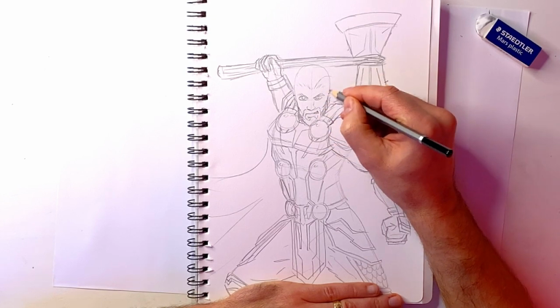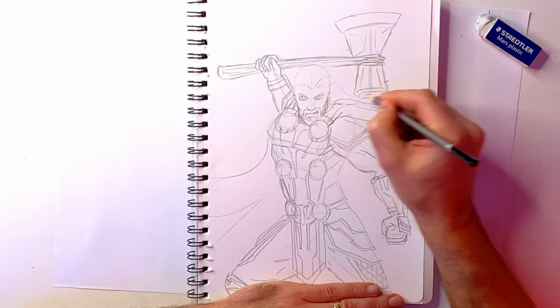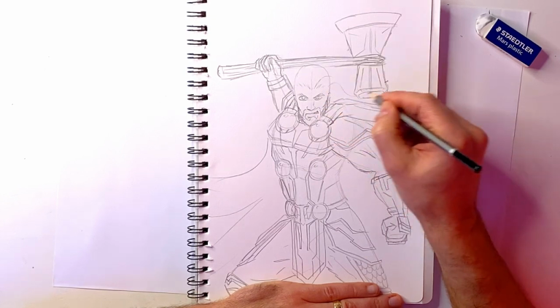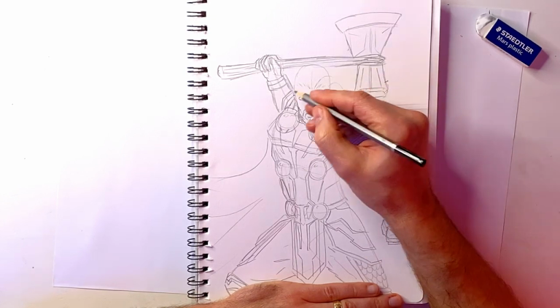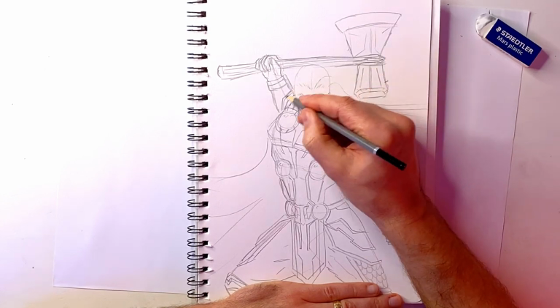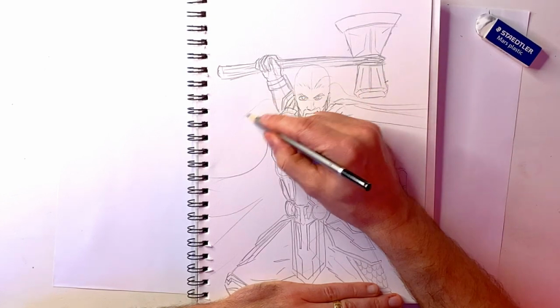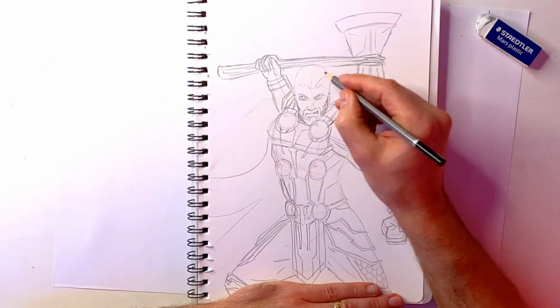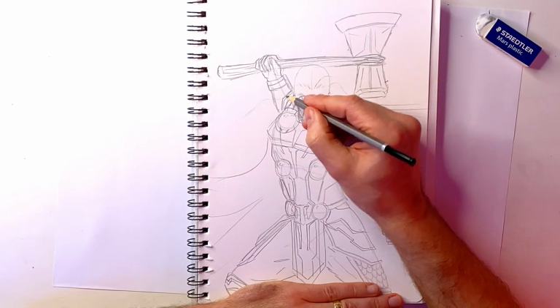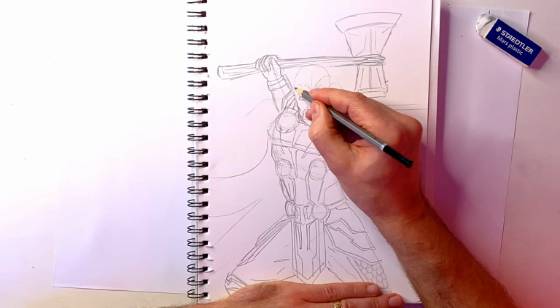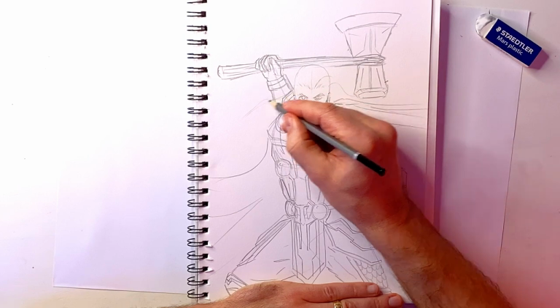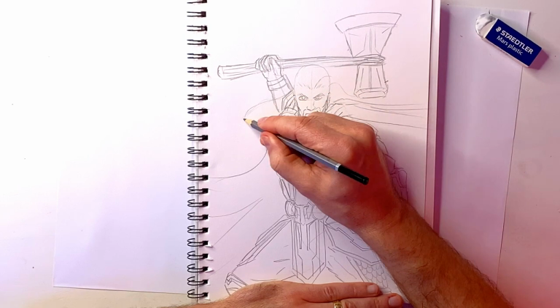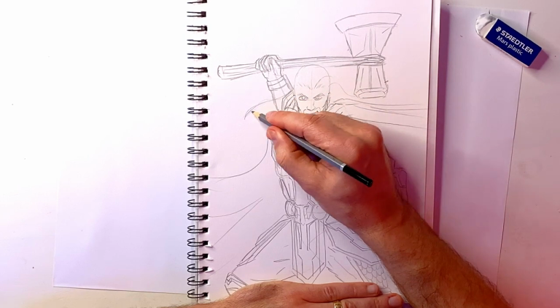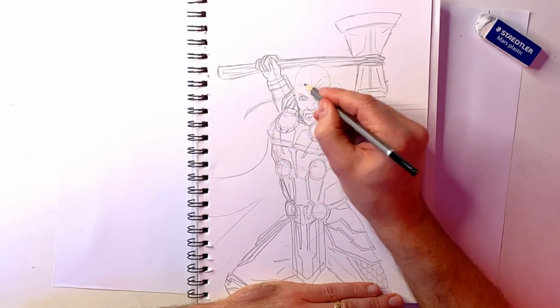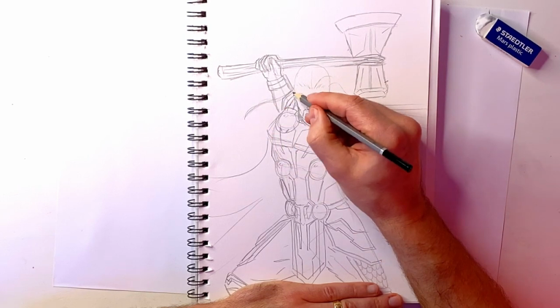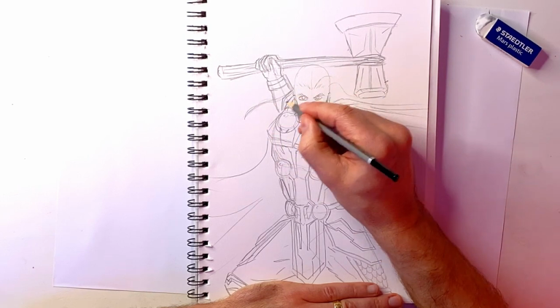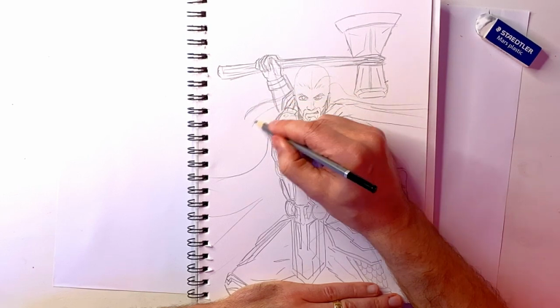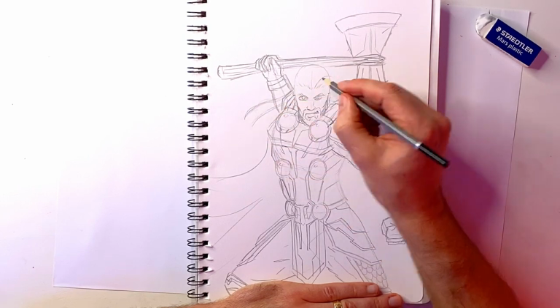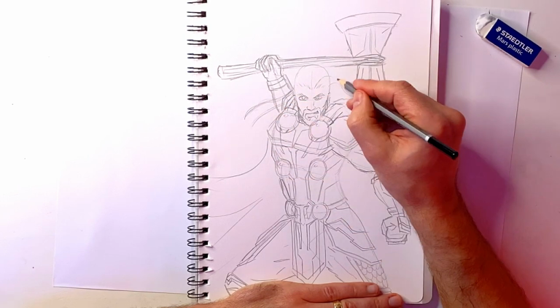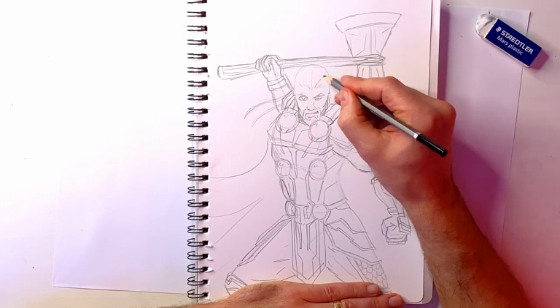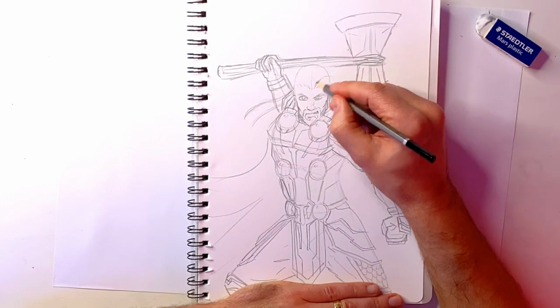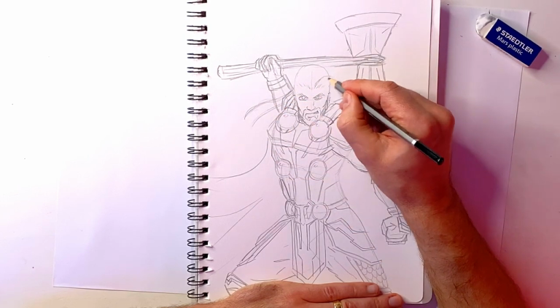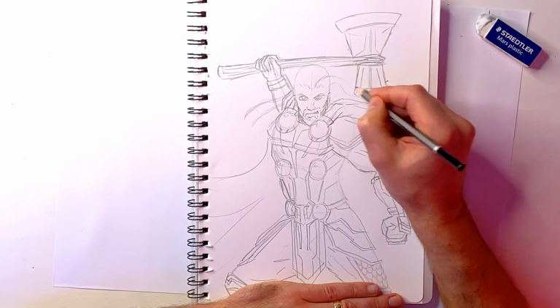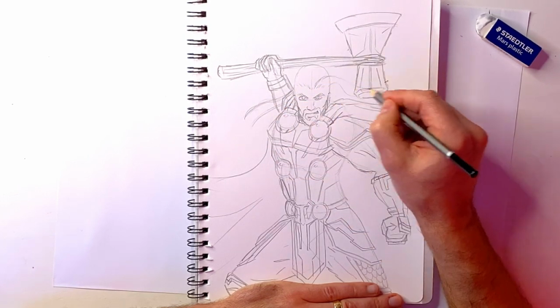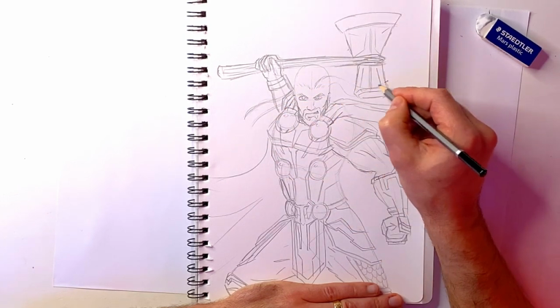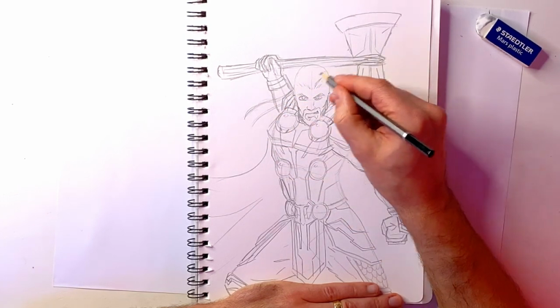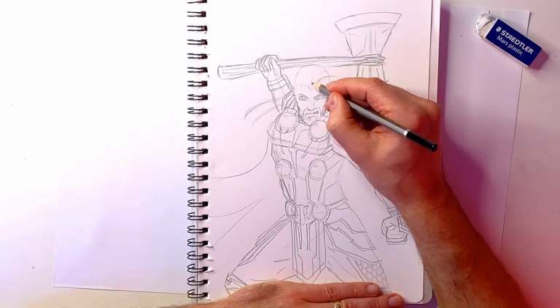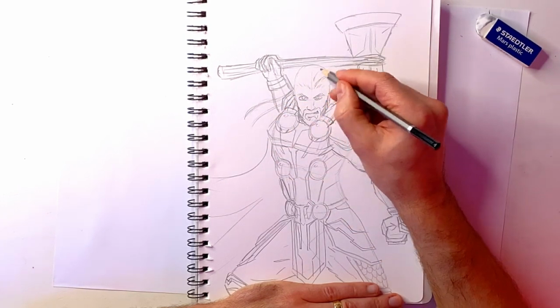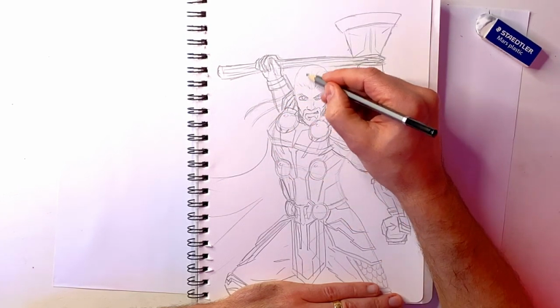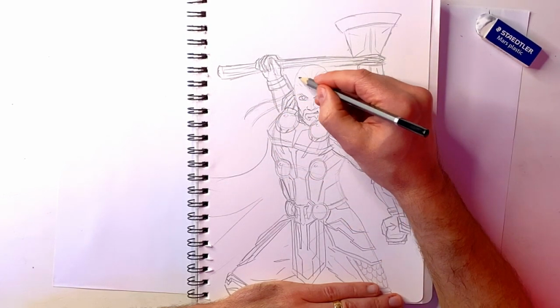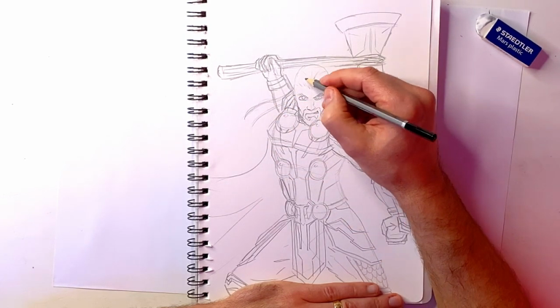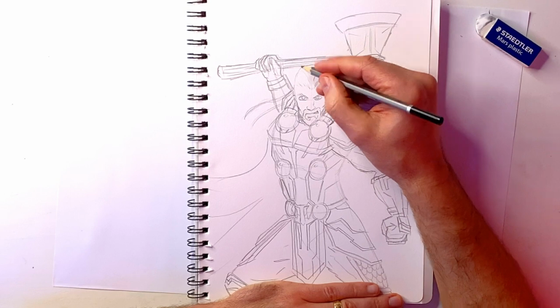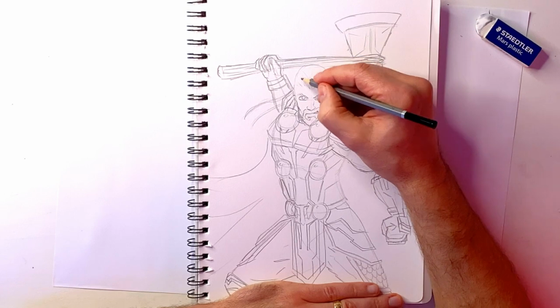Now I'm drawing in the hair, putting in some nice solid lines to indicate the shape of the hair, with a nice flowing mane. It looks pretty impressive.